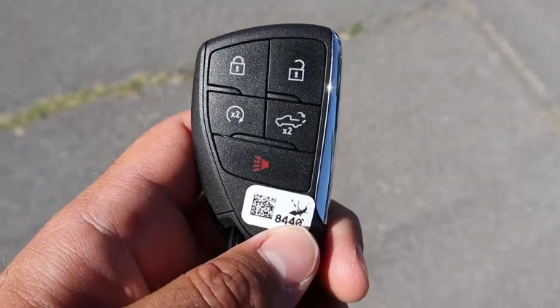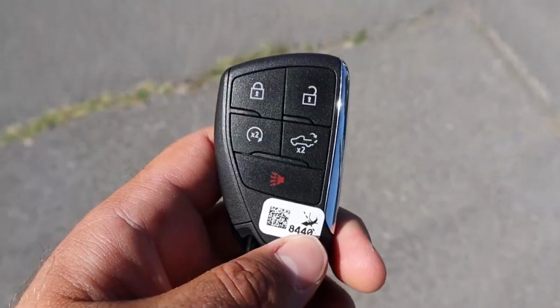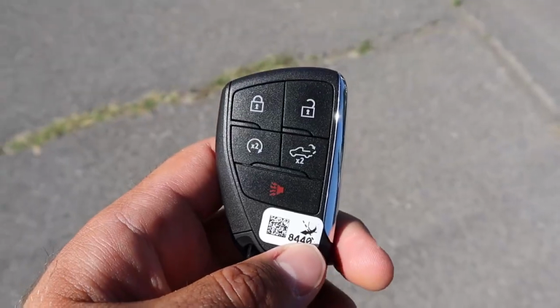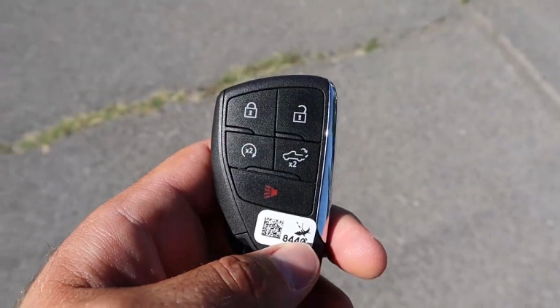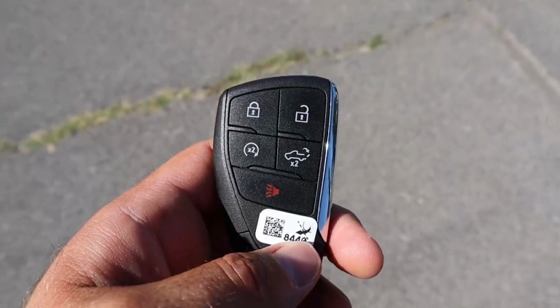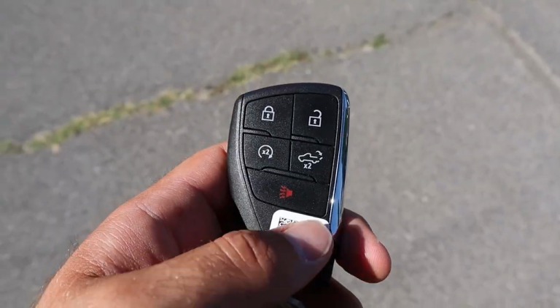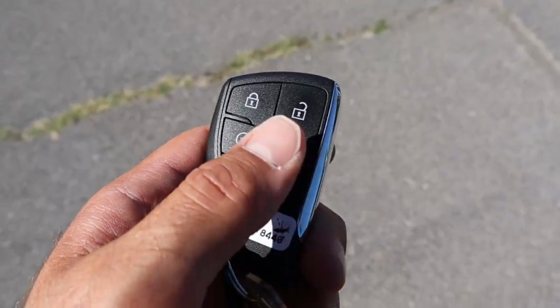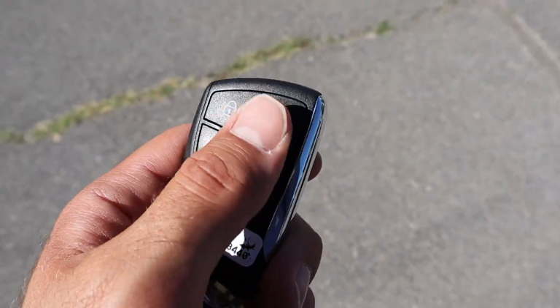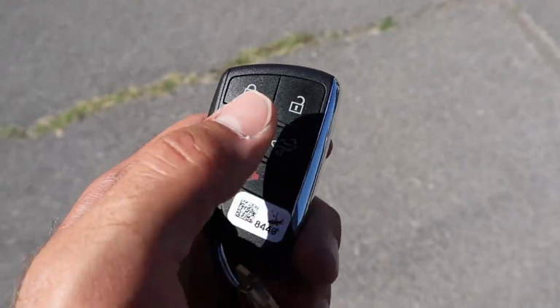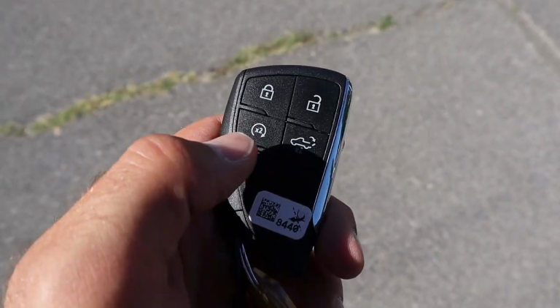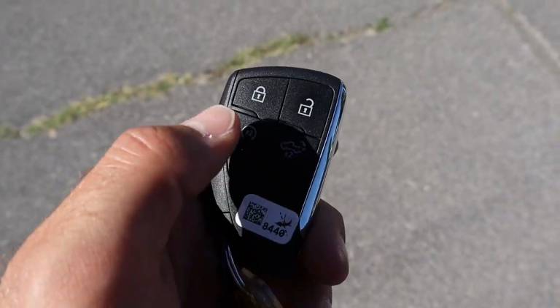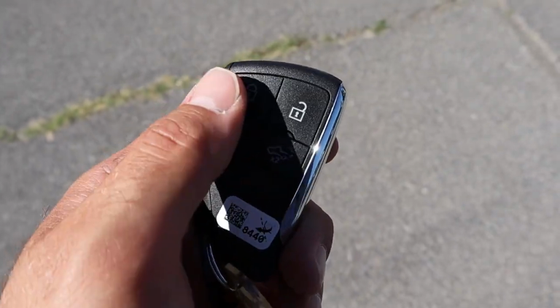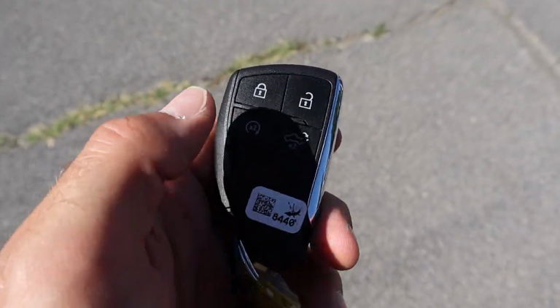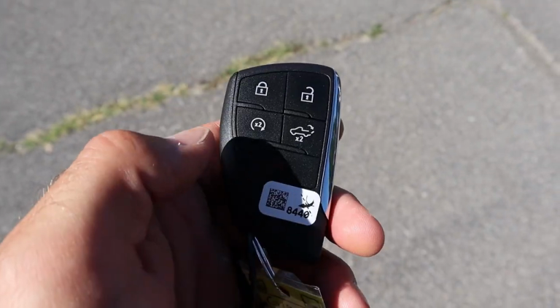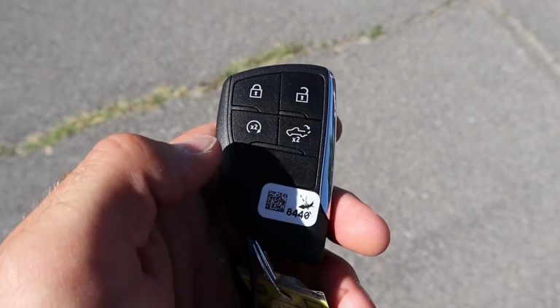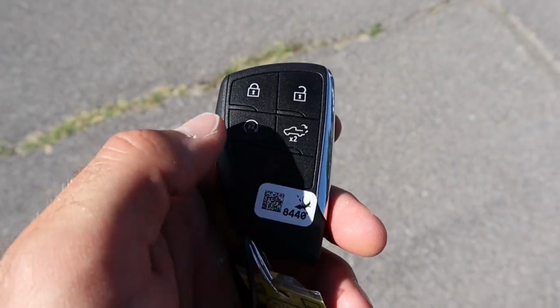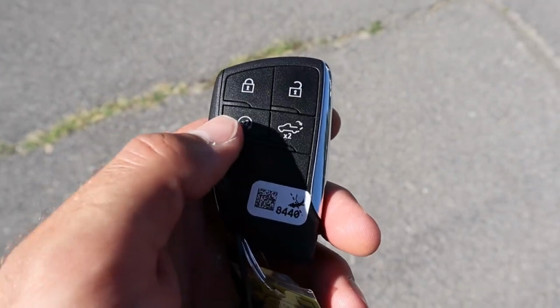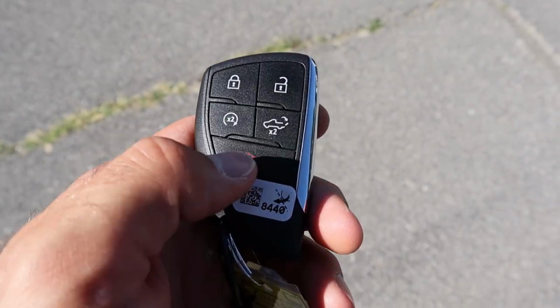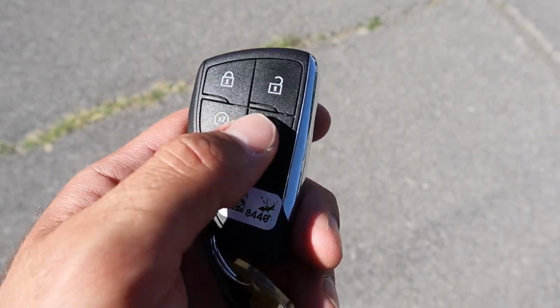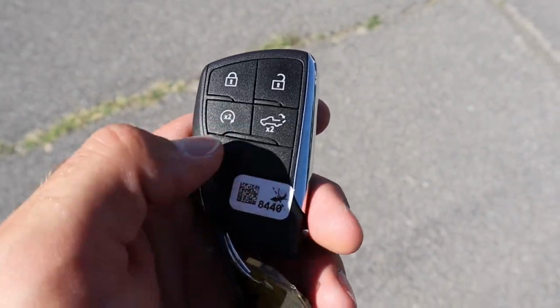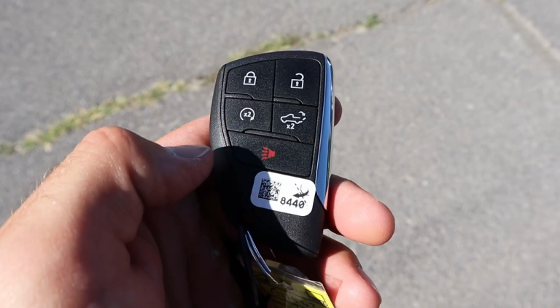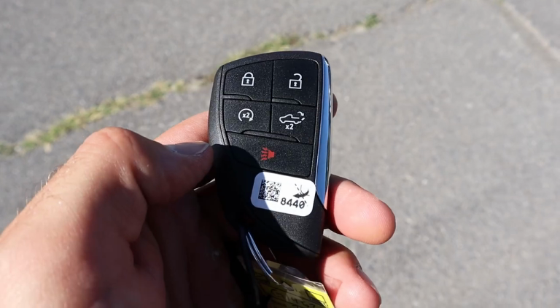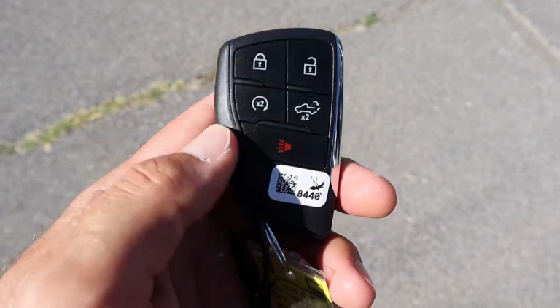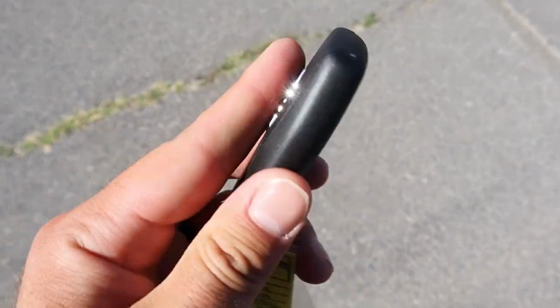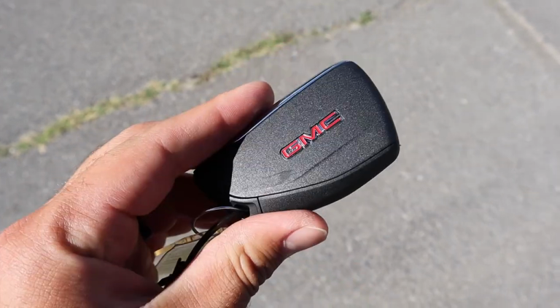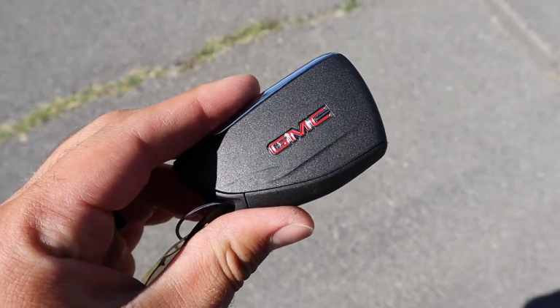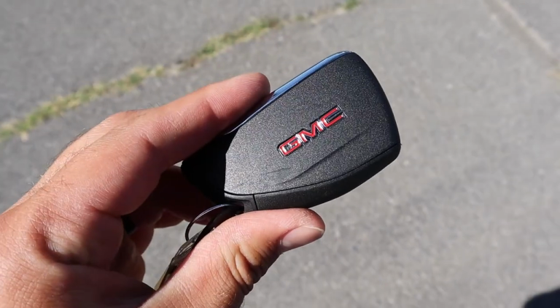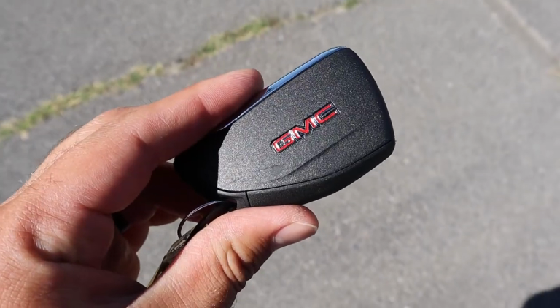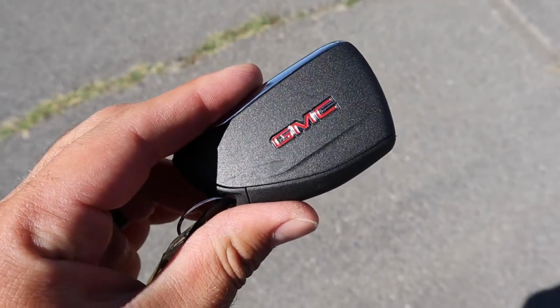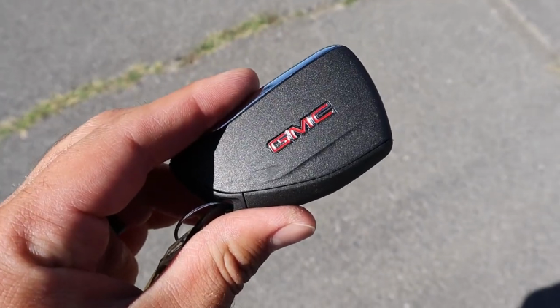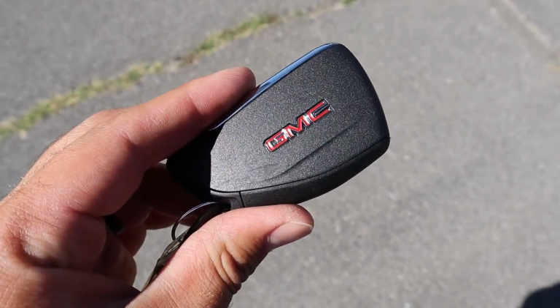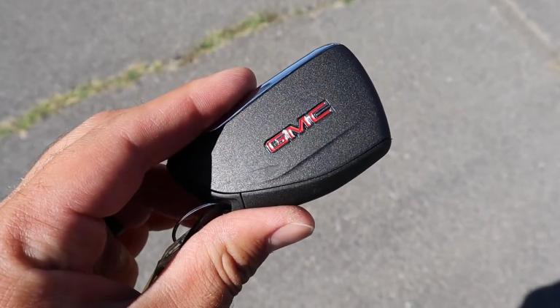Here's a quick look at the key fob. We have the unlock and lock functions, remote start, a drop-down button for the tailgate, and then the GMC logo.